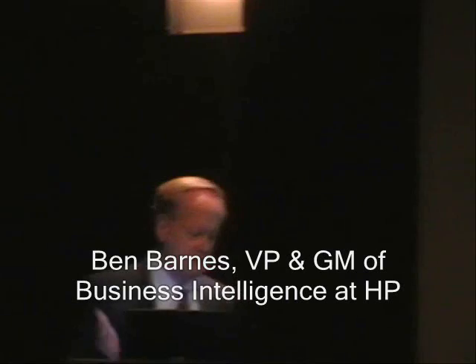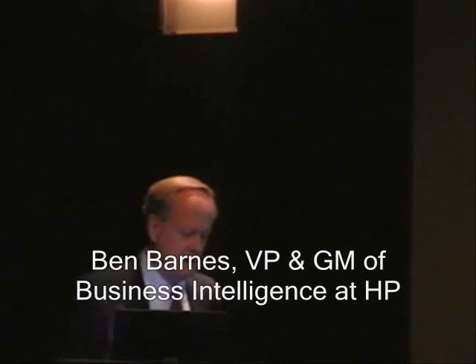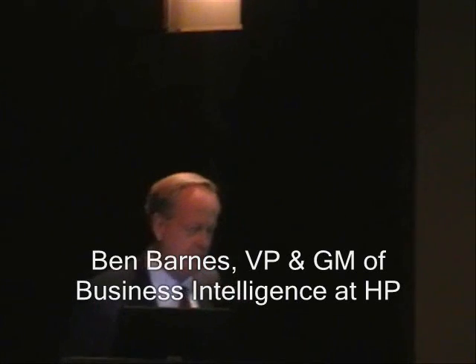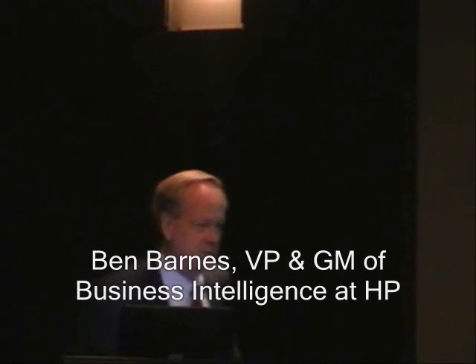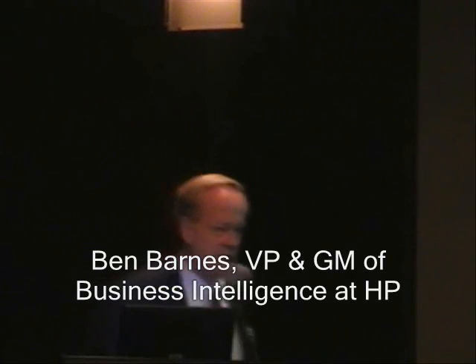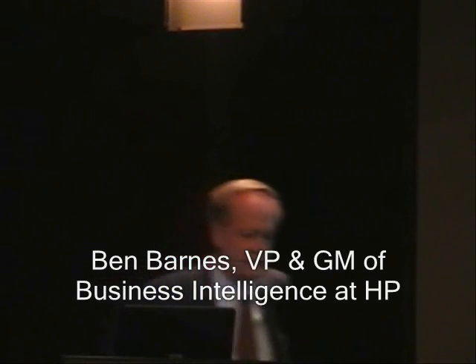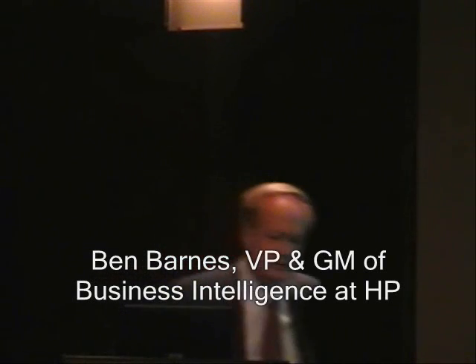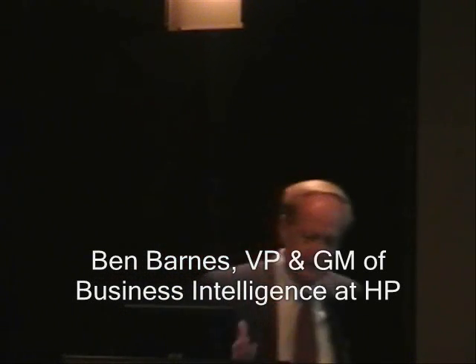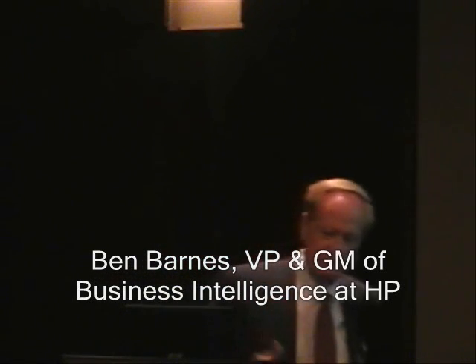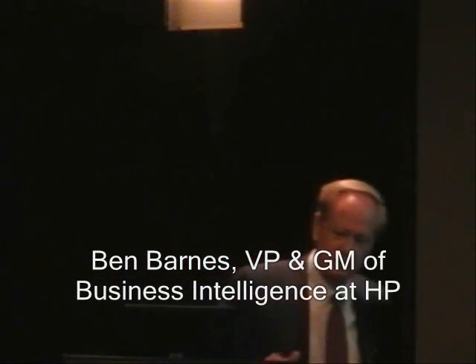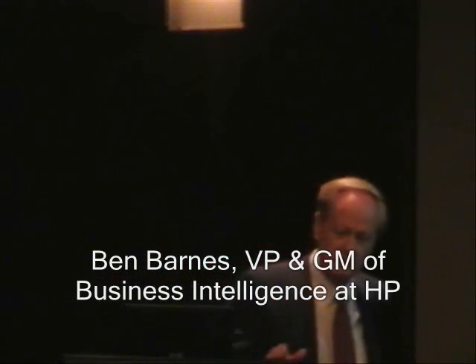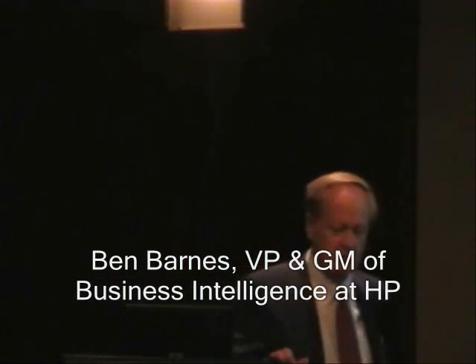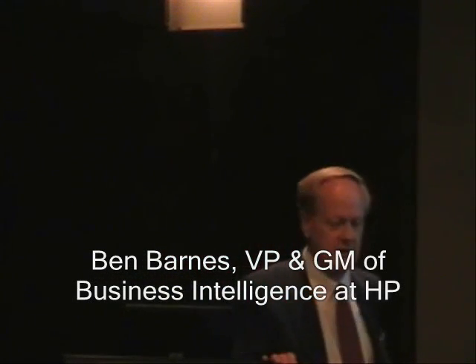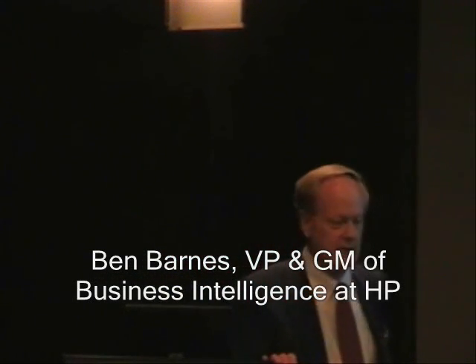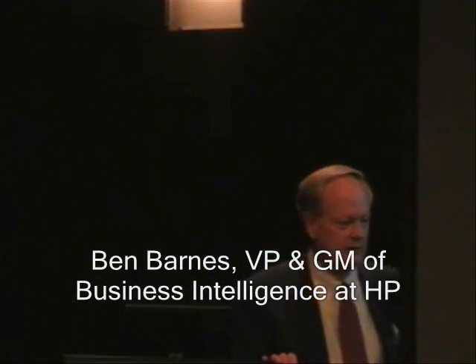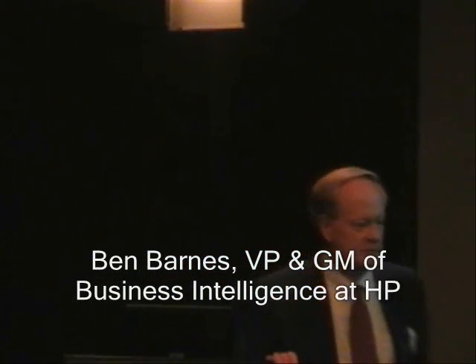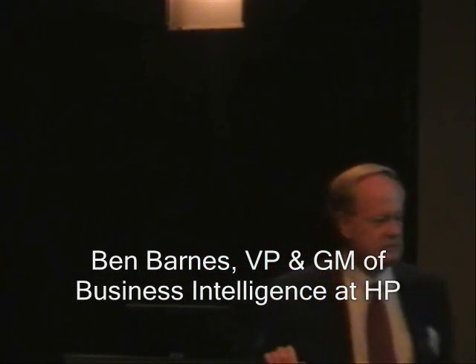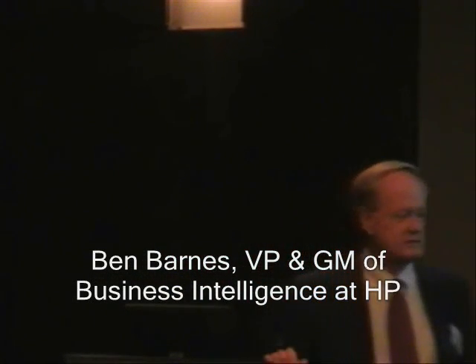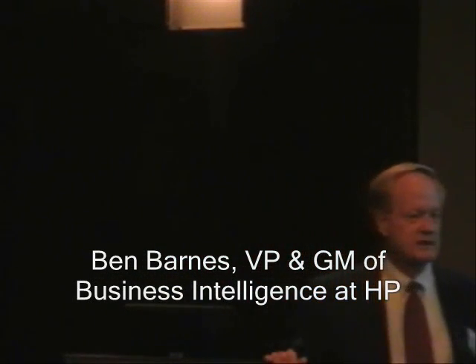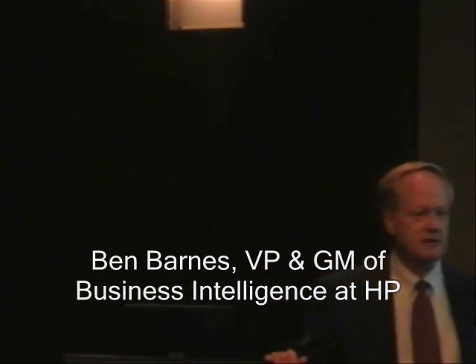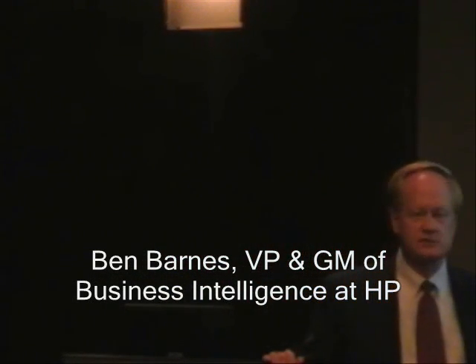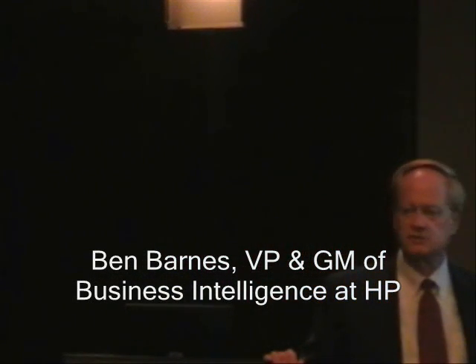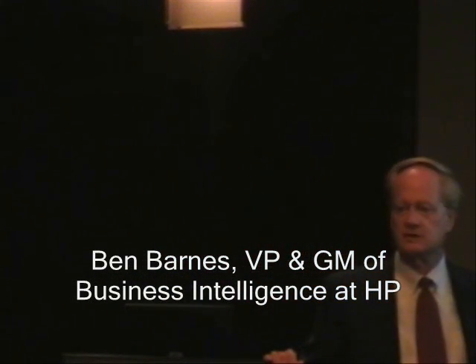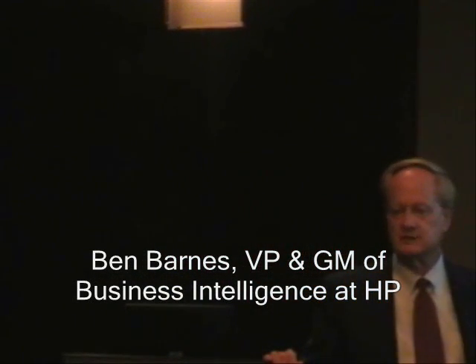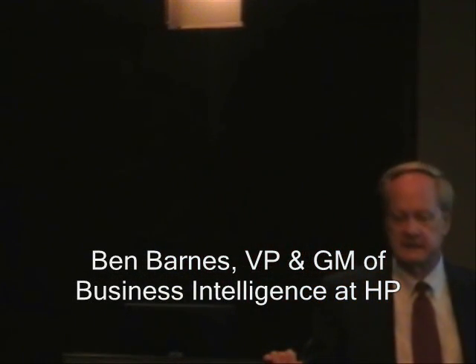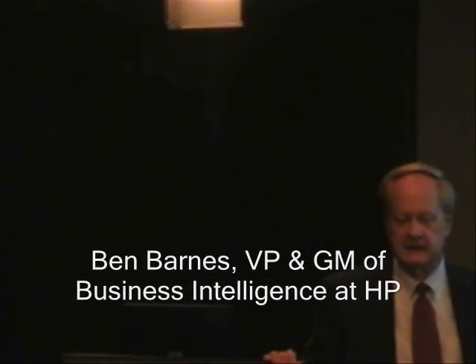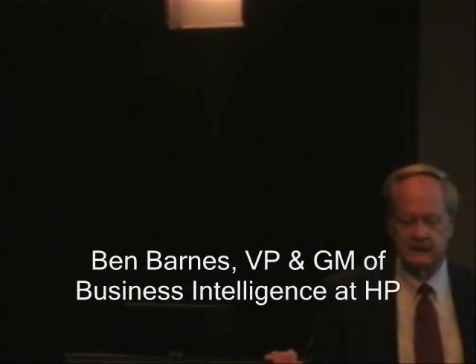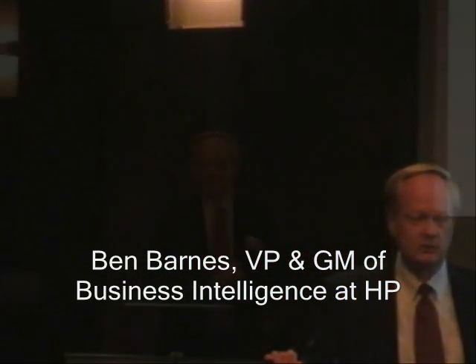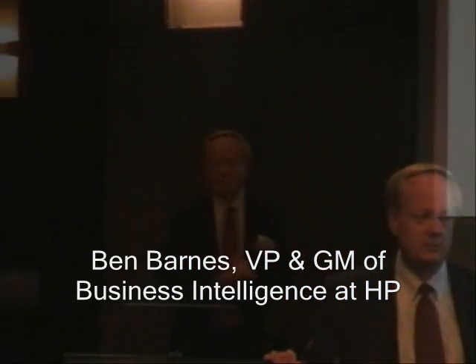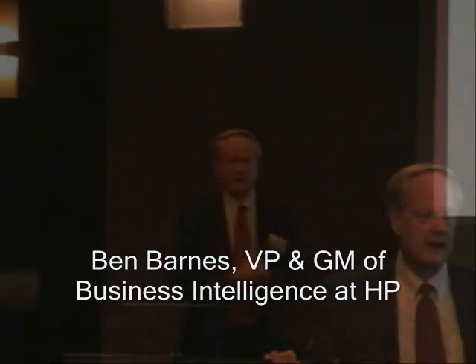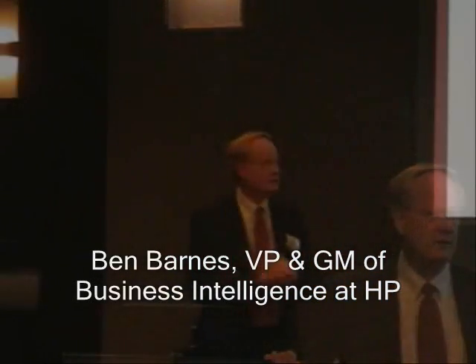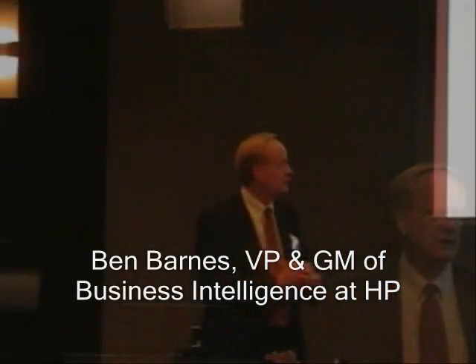I'm Ben Barnes. I run the Business Intelligence Unit at Hewlett-Packard.